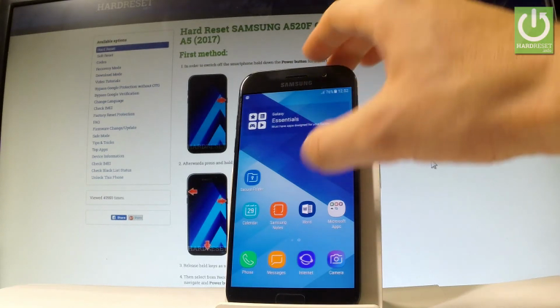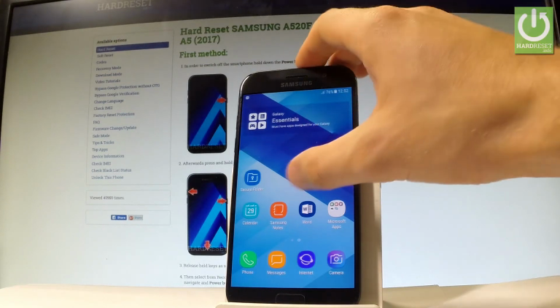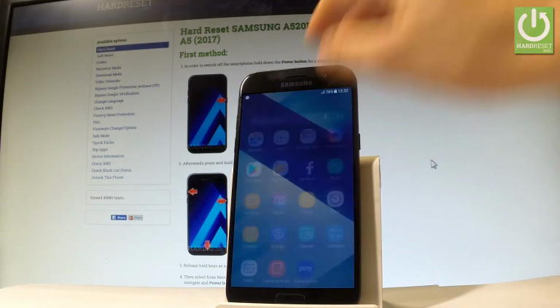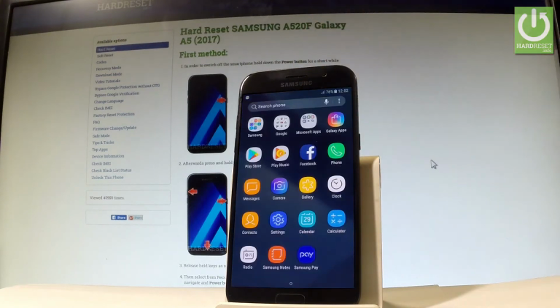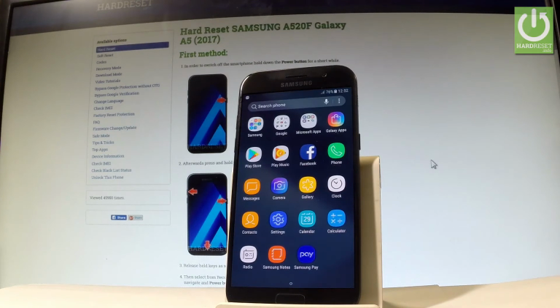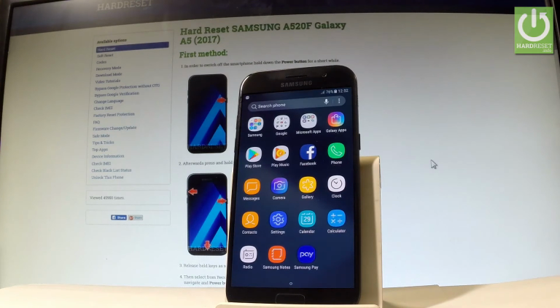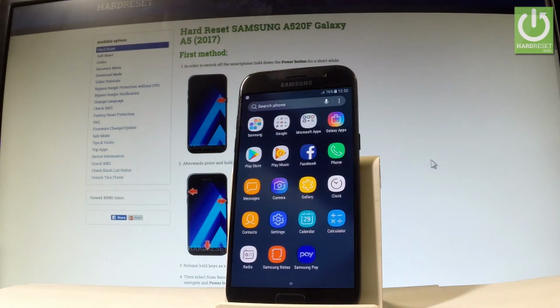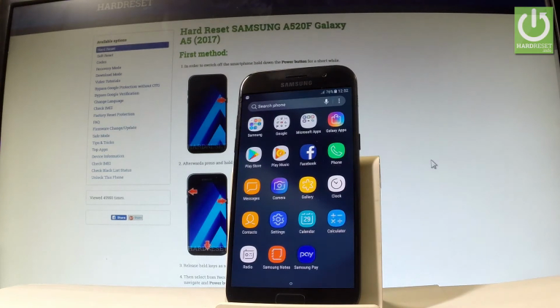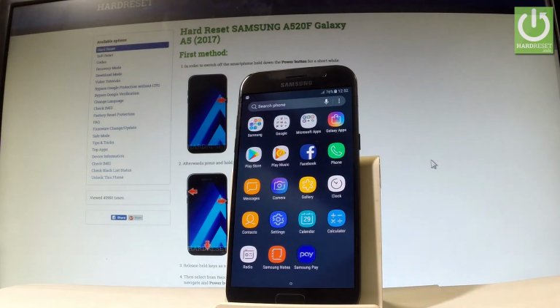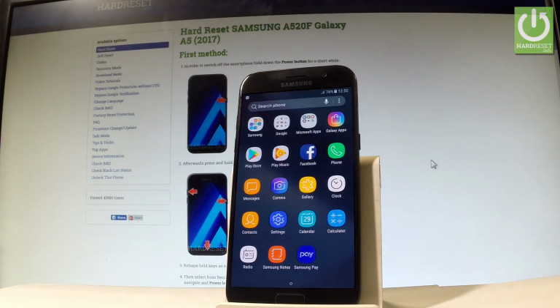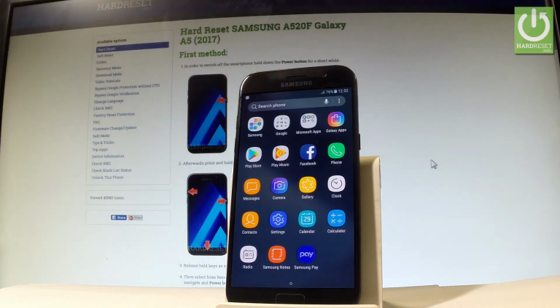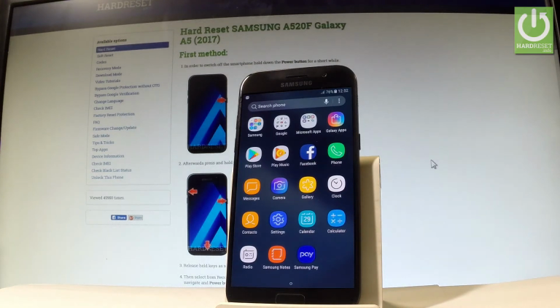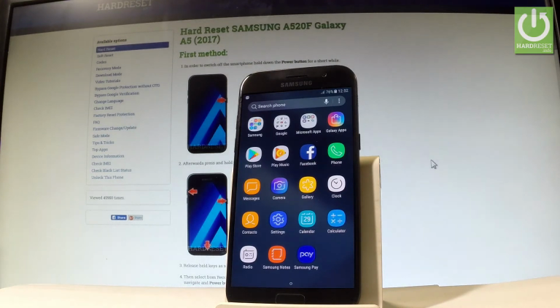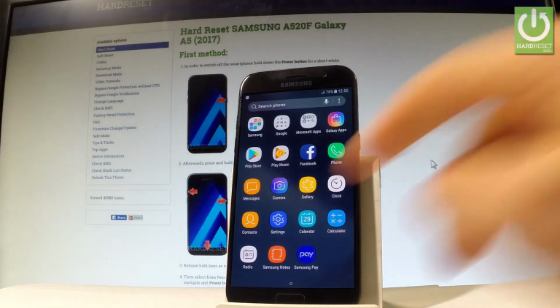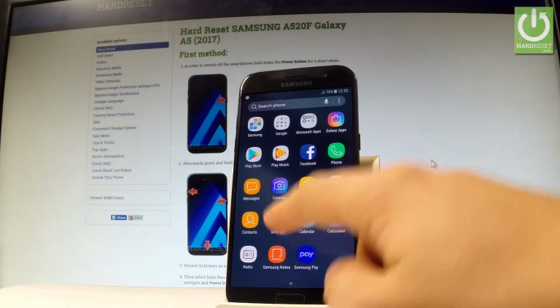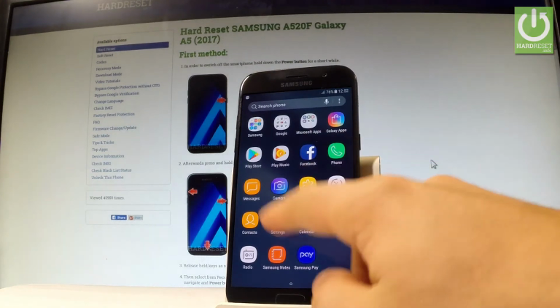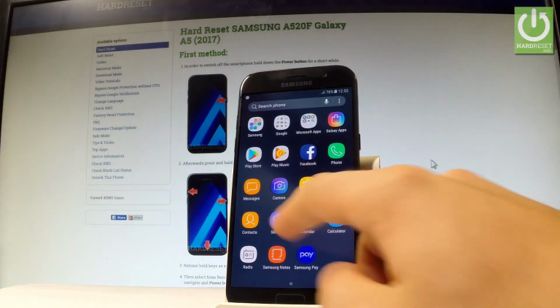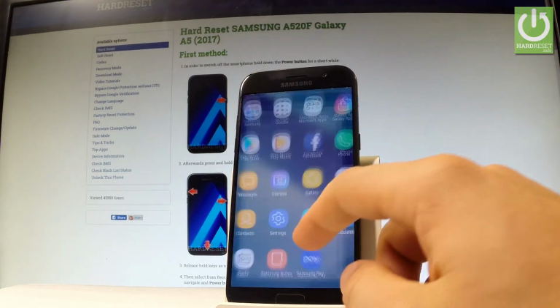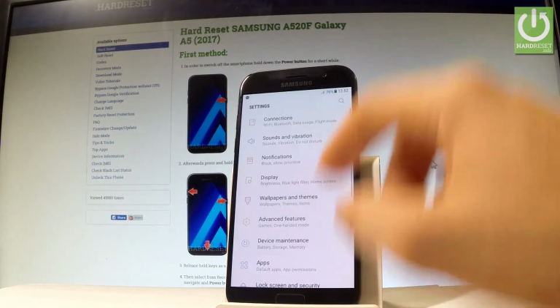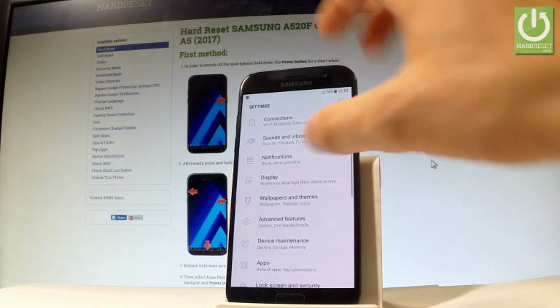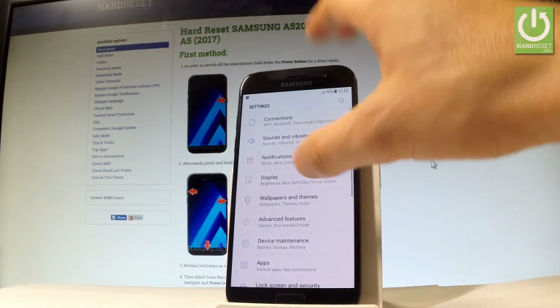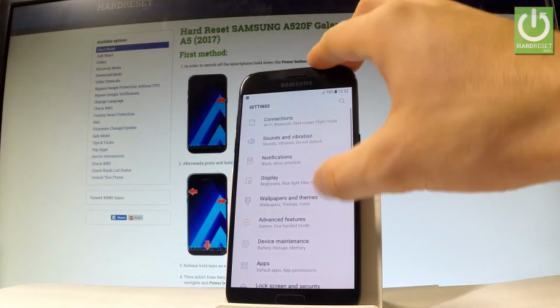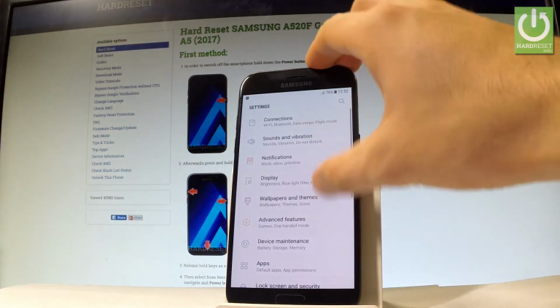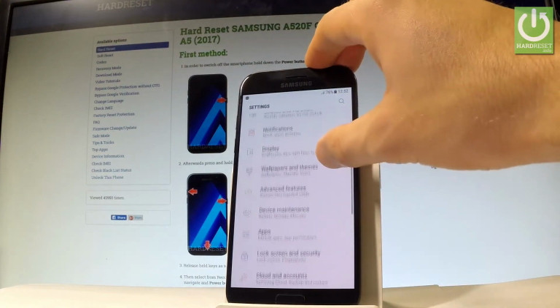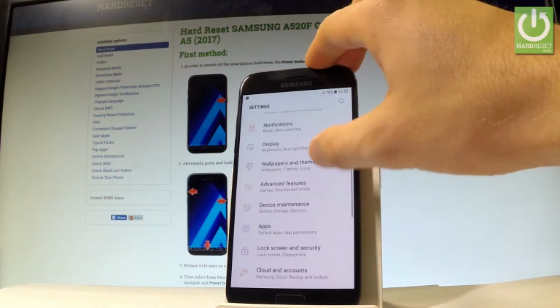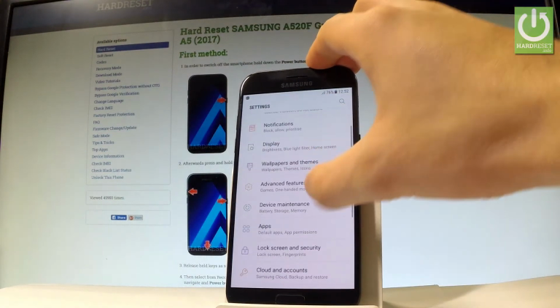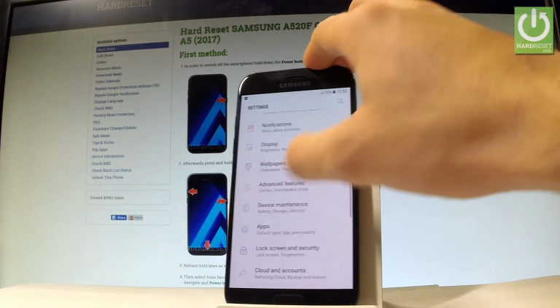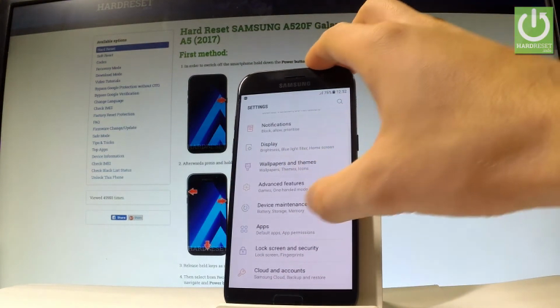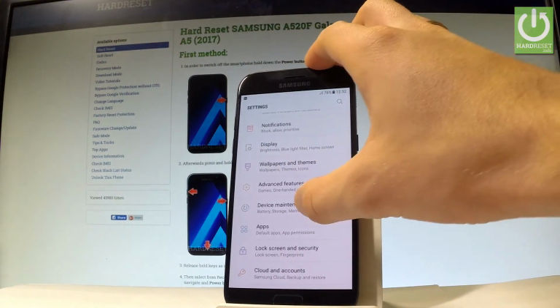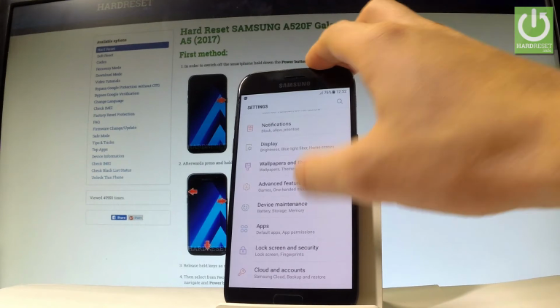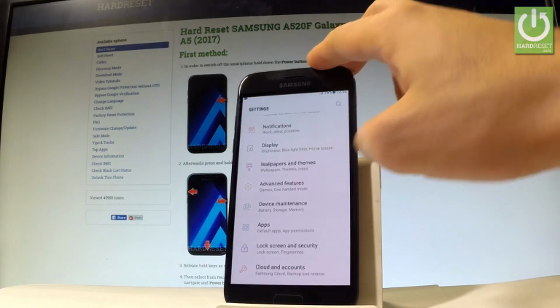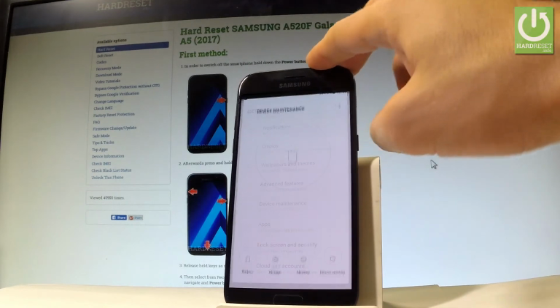Let's open the list of all applications, find the settings icon right here, scroll down and choose device maintenance.